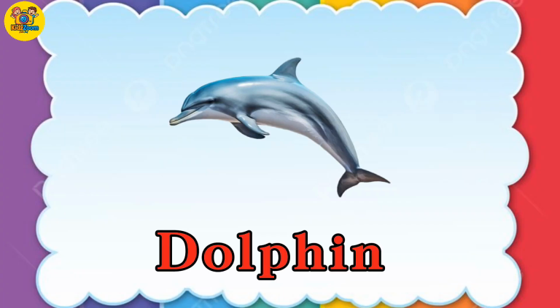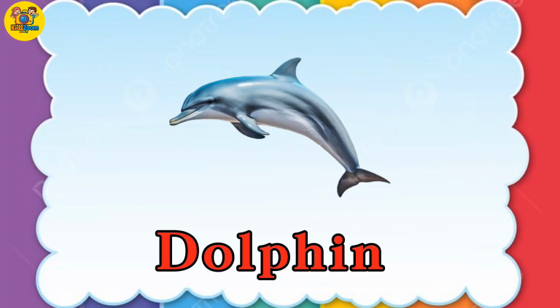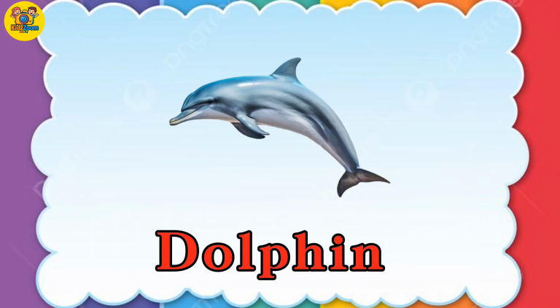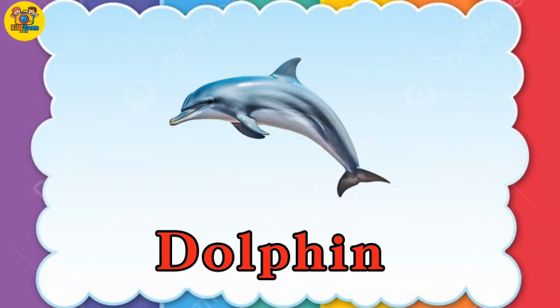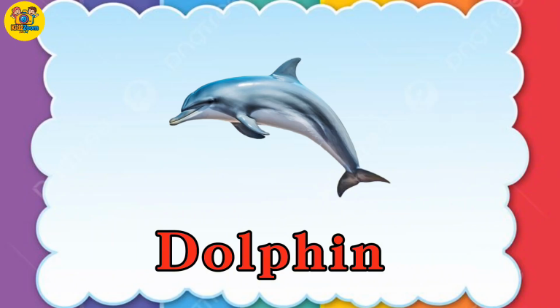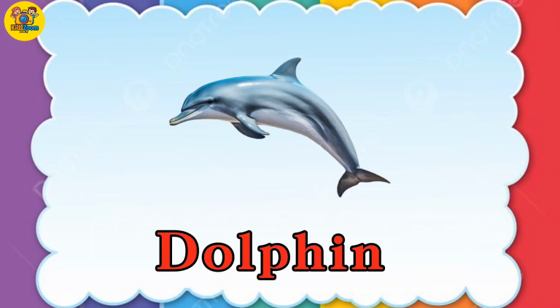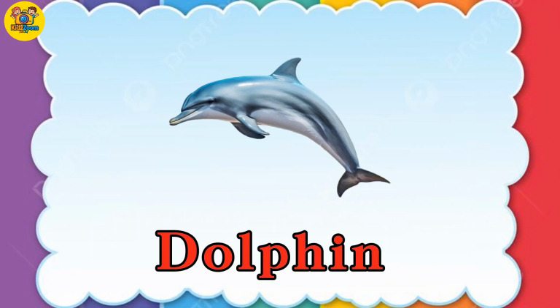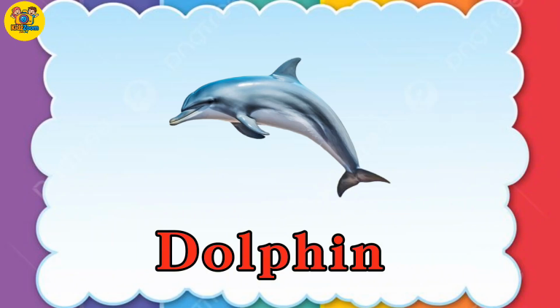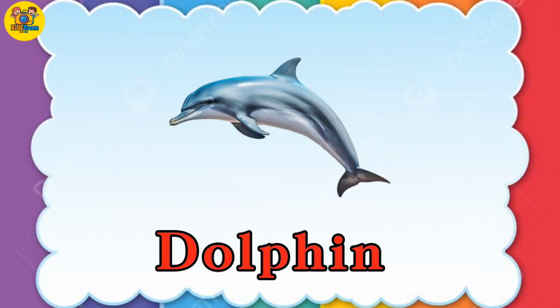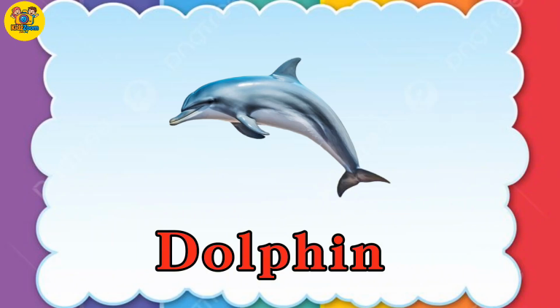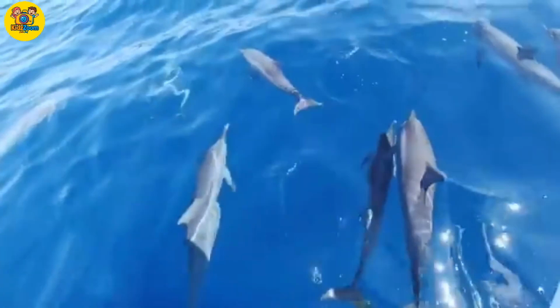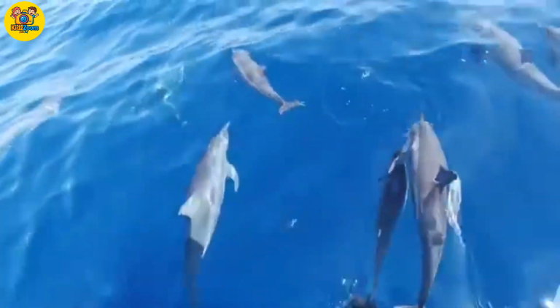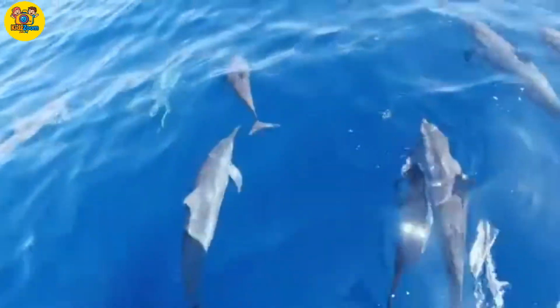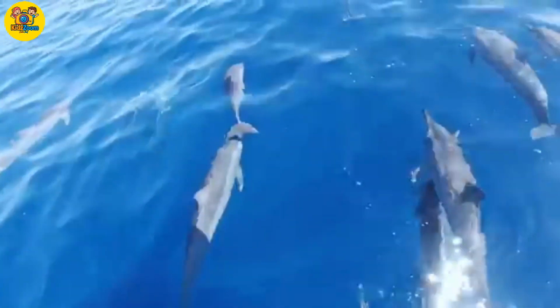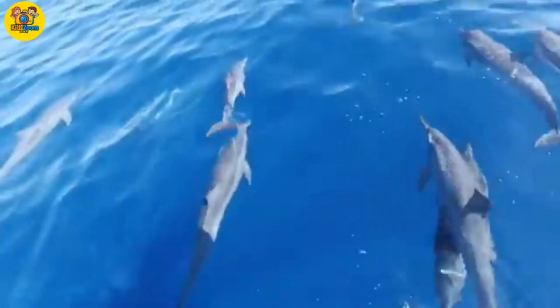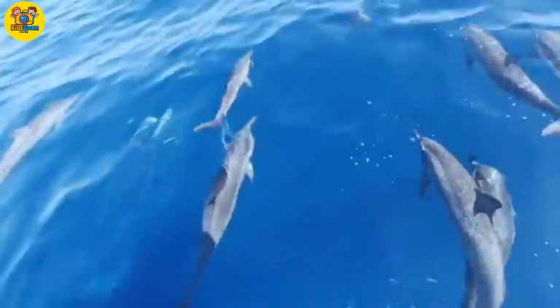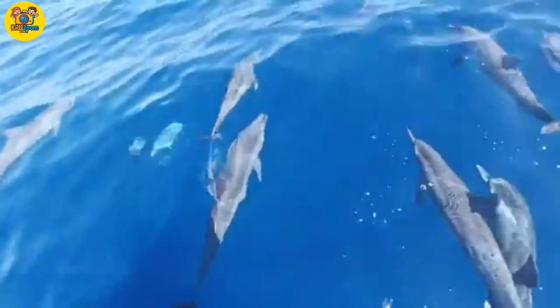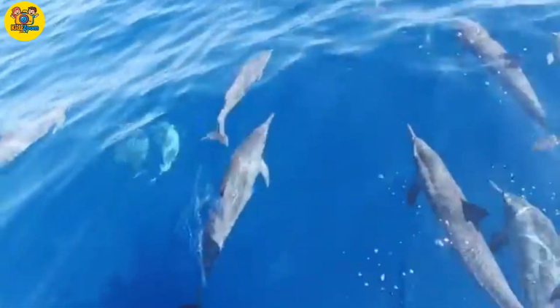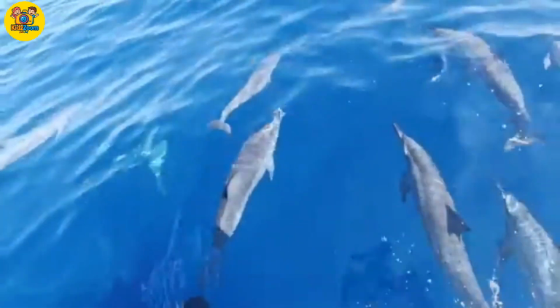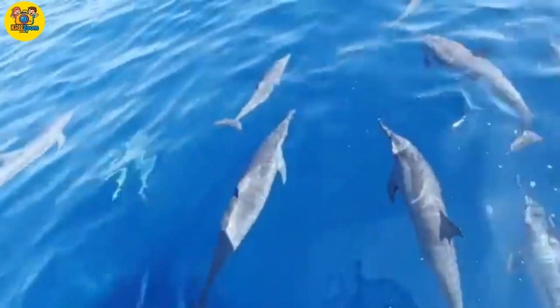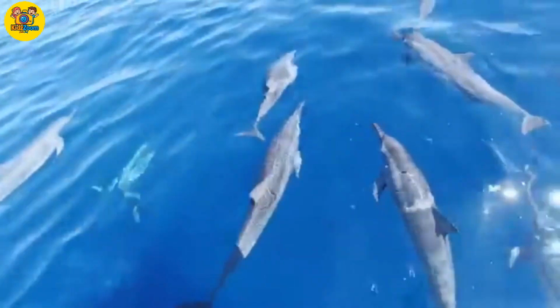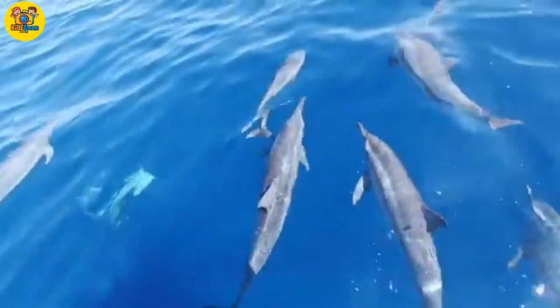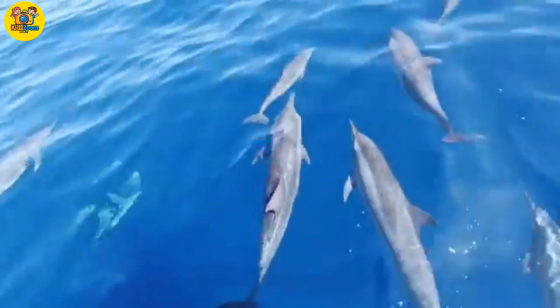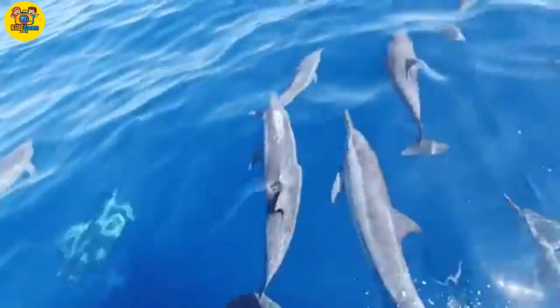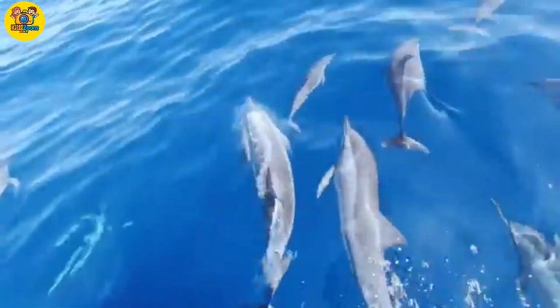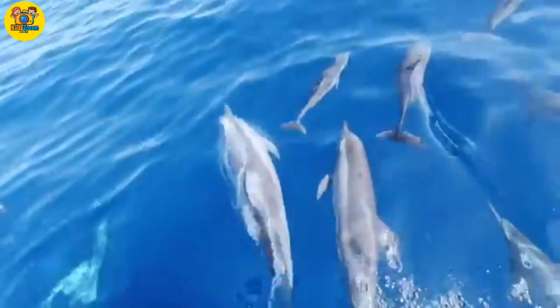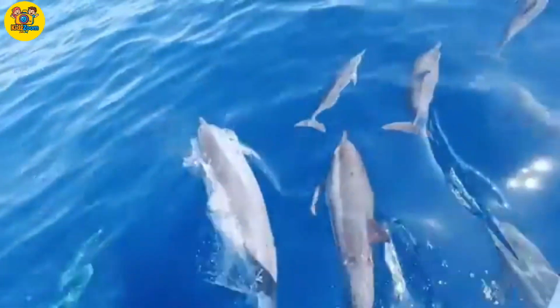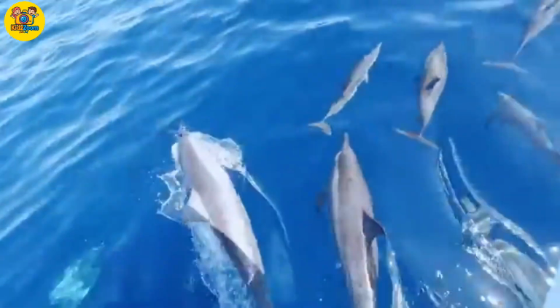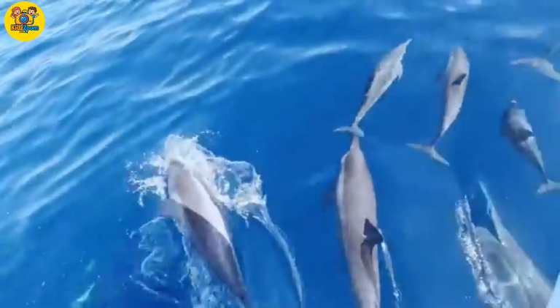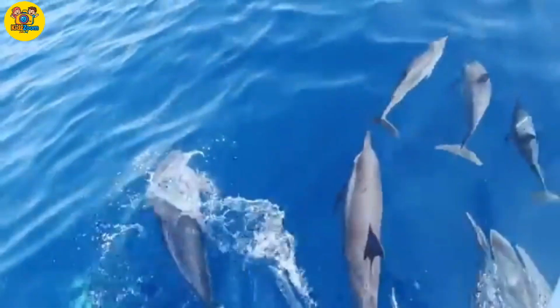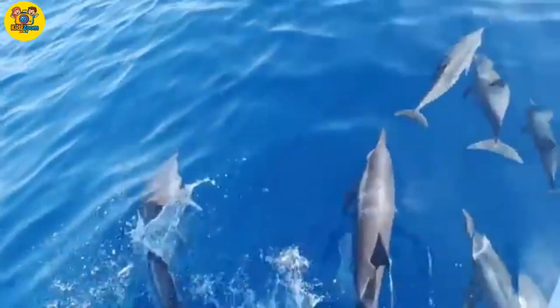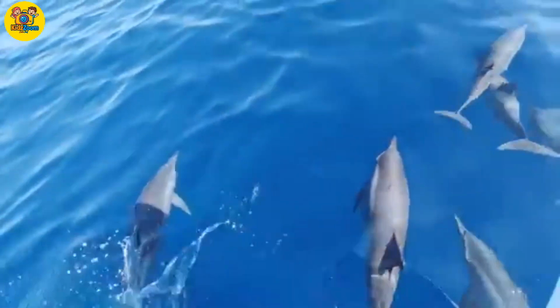Dolphin. Dolphins are clever sea mammals that use sounds to talk to each other.